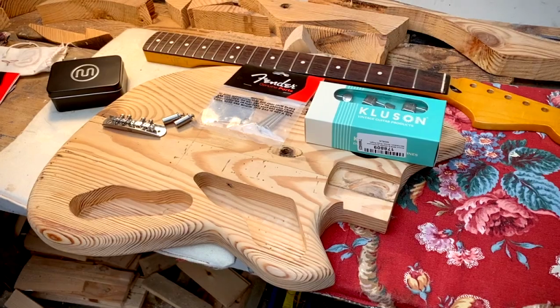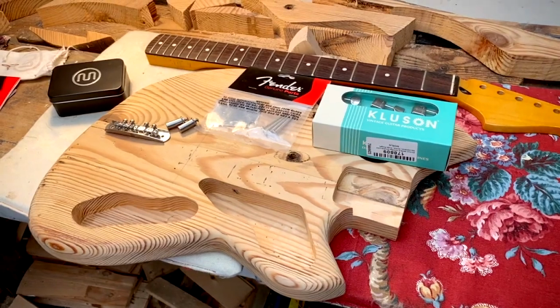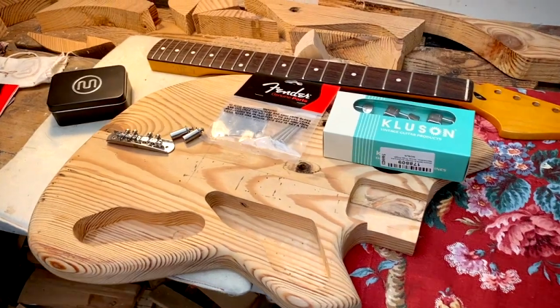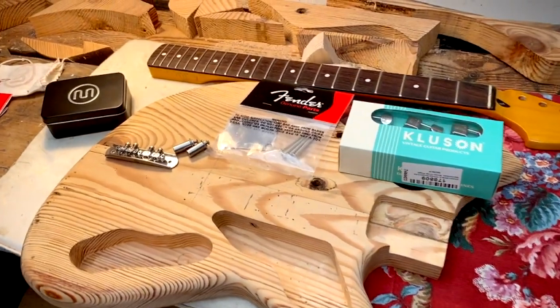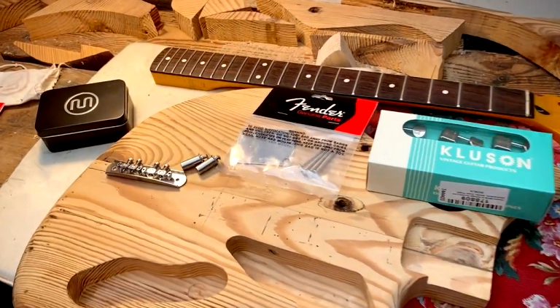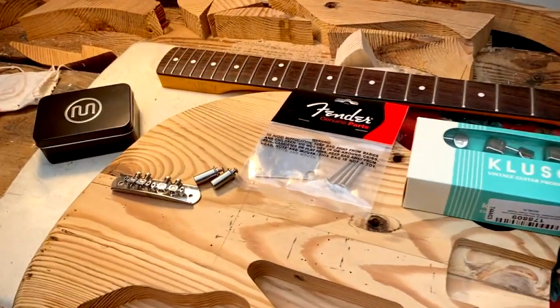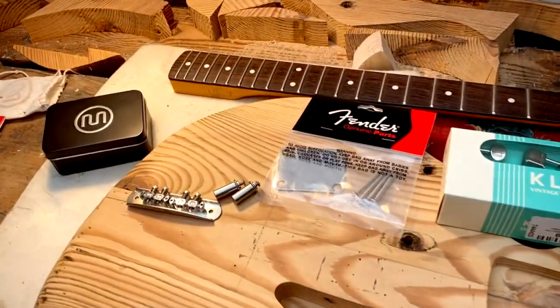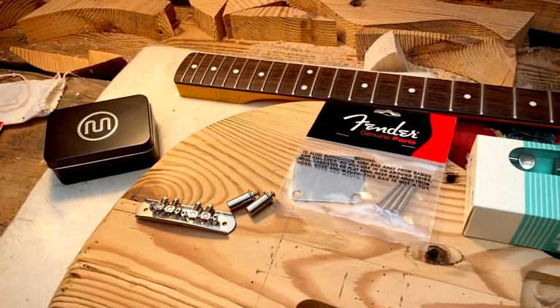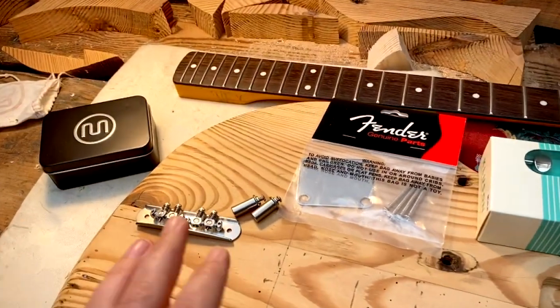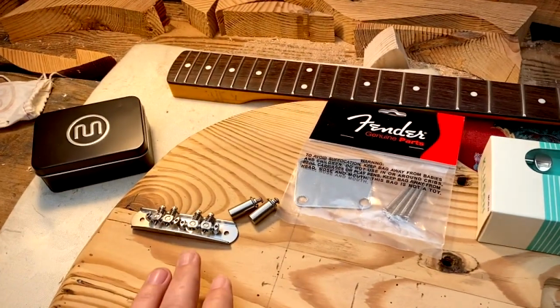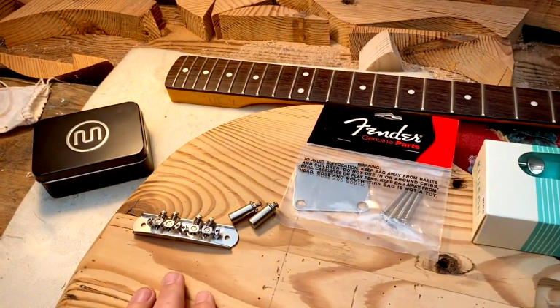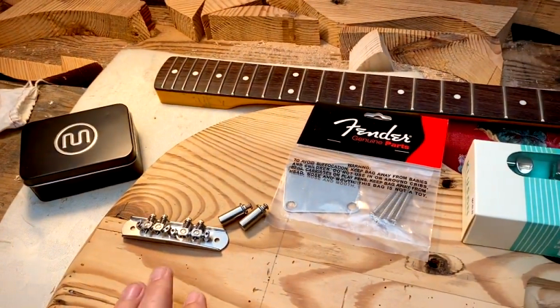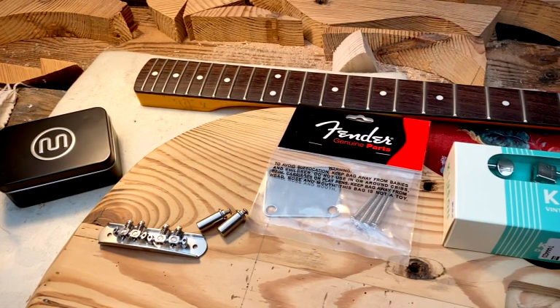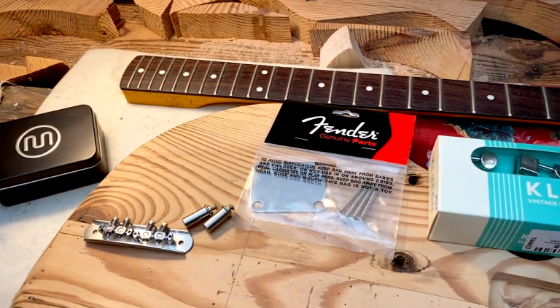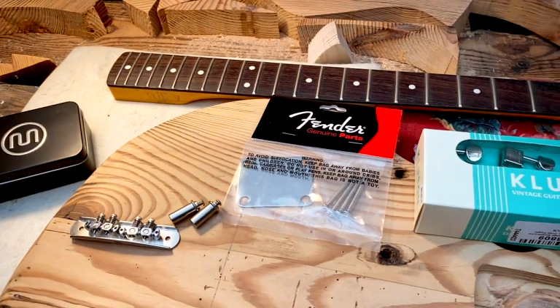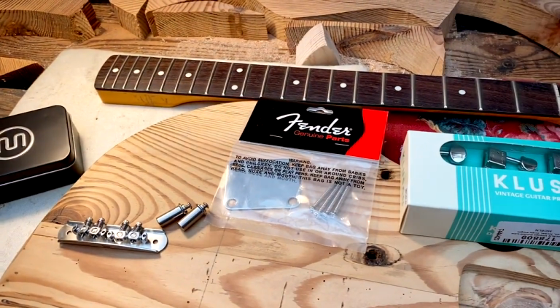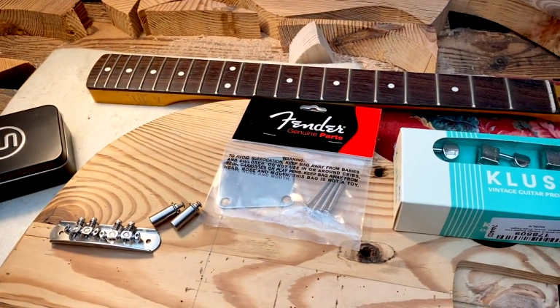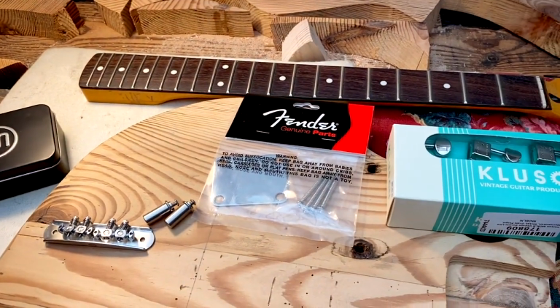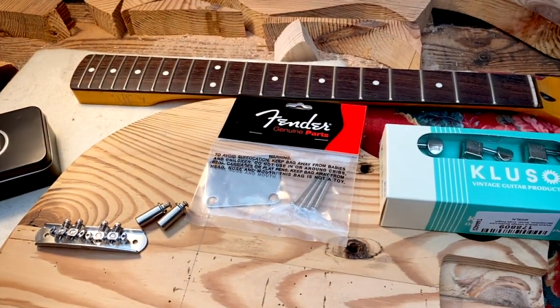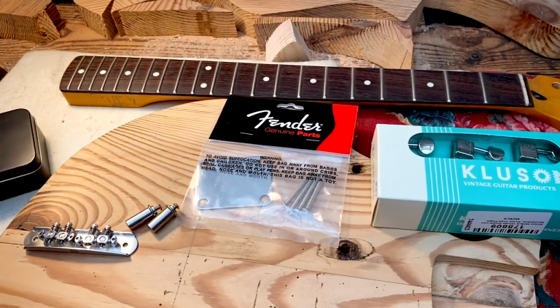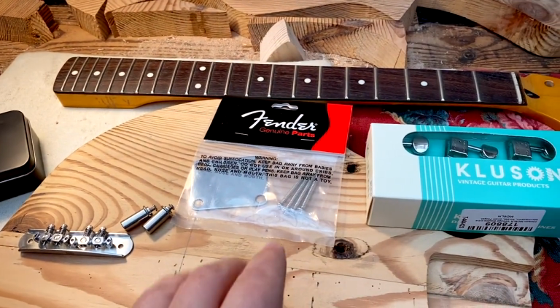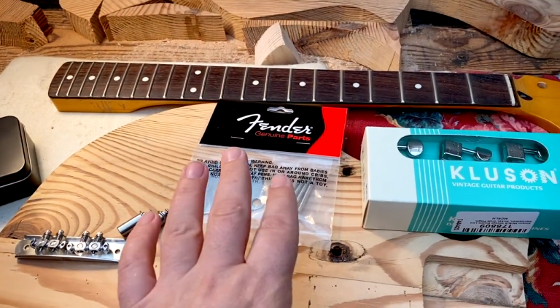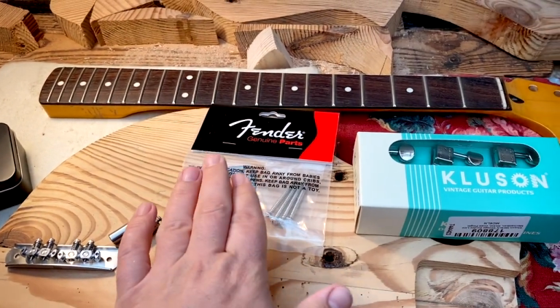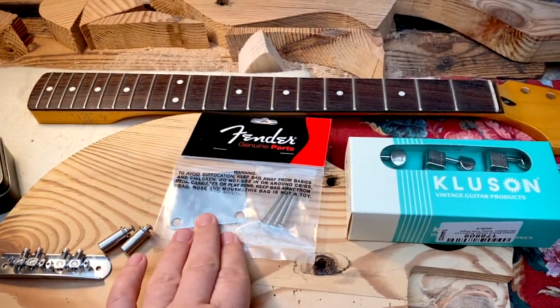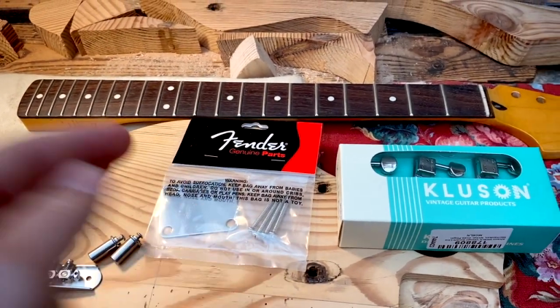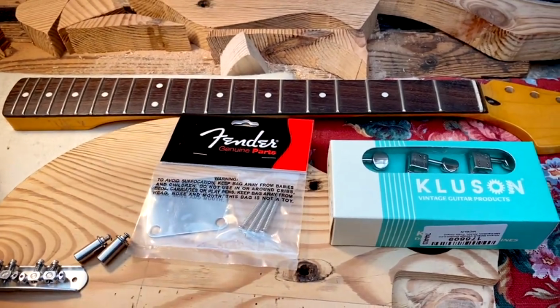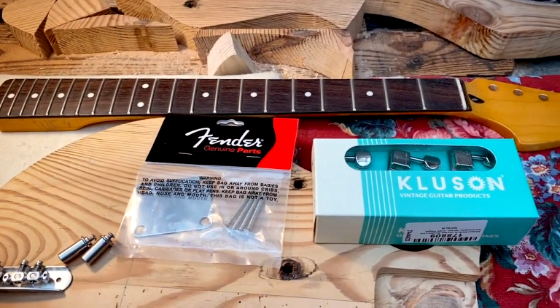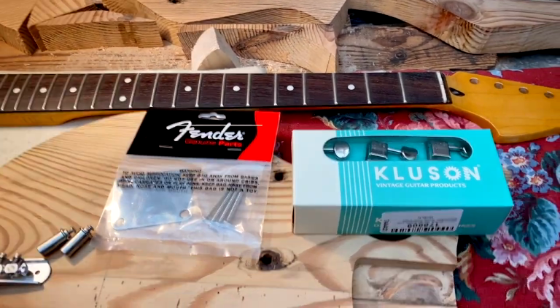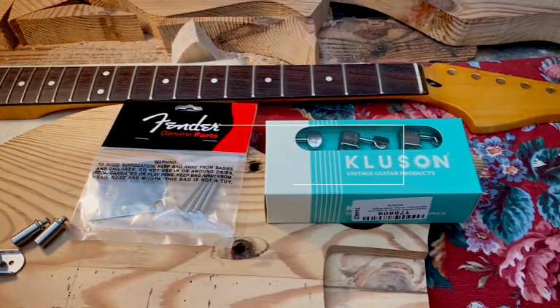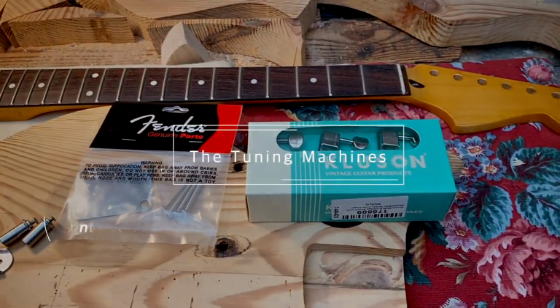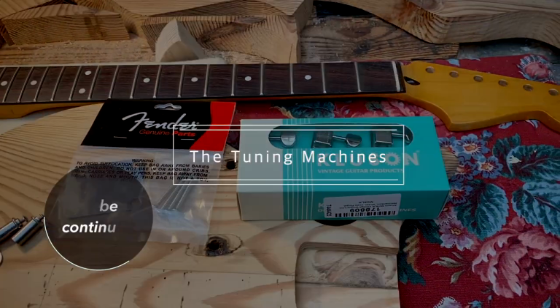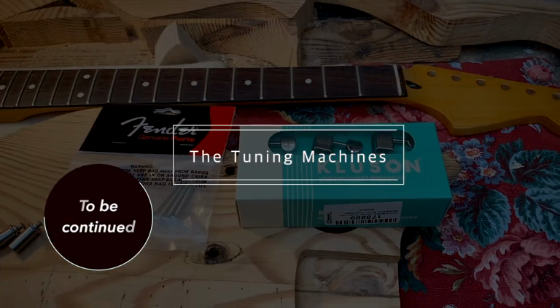So what I'm going to do now is put in the bridge and fit the neck — I have the neck plate right here. But first, I'm going to put in the tuning machines.